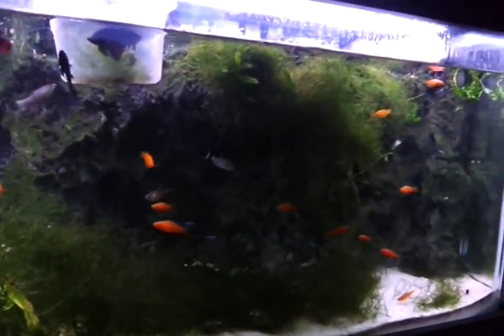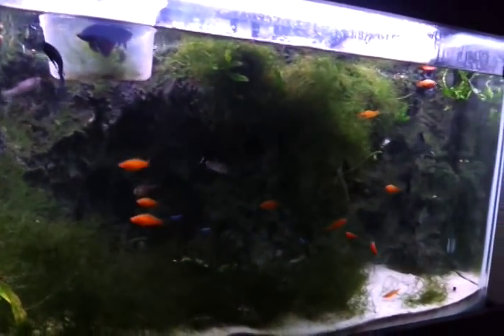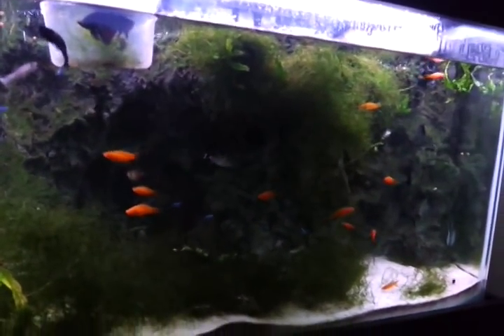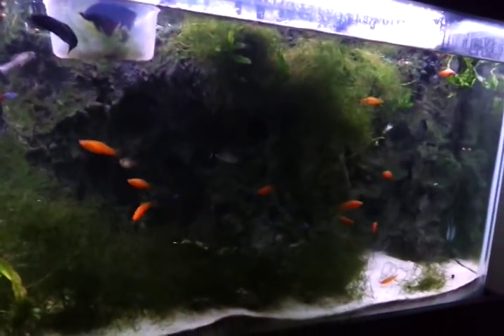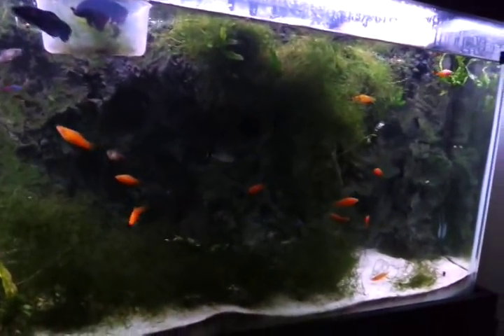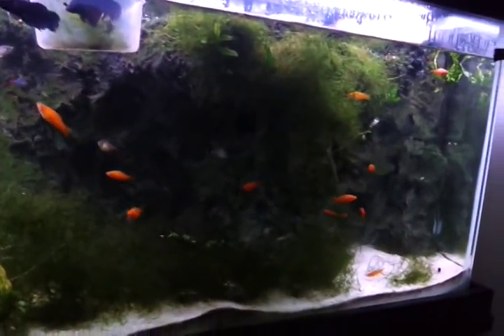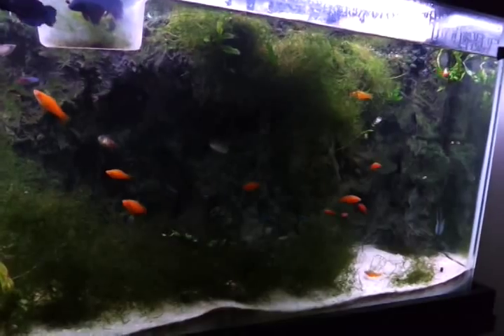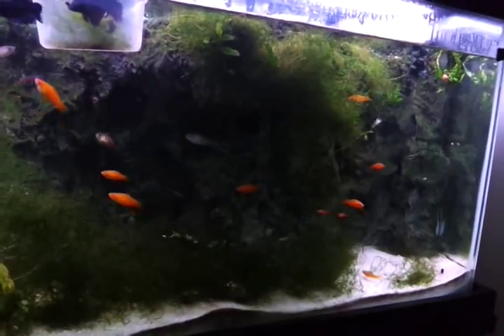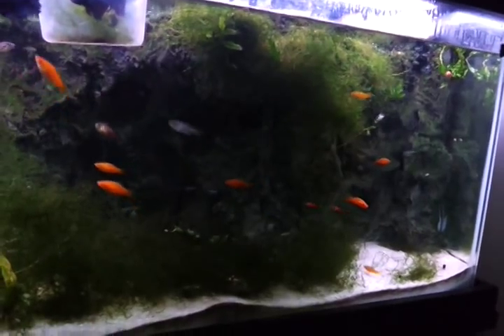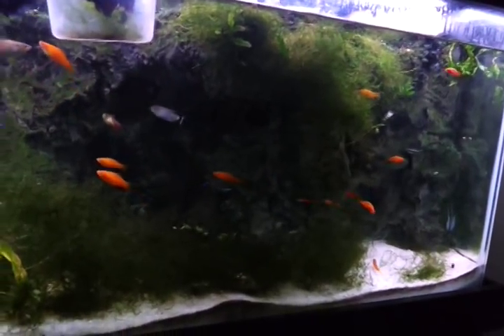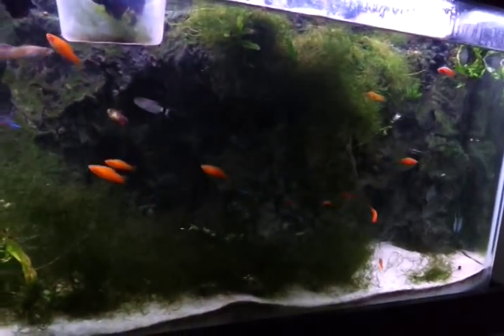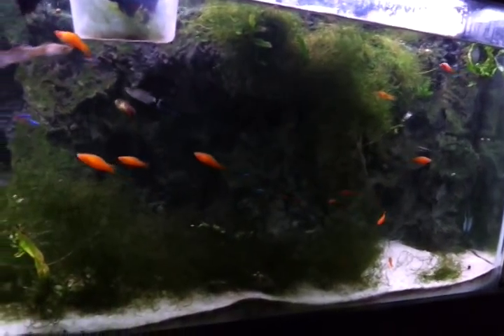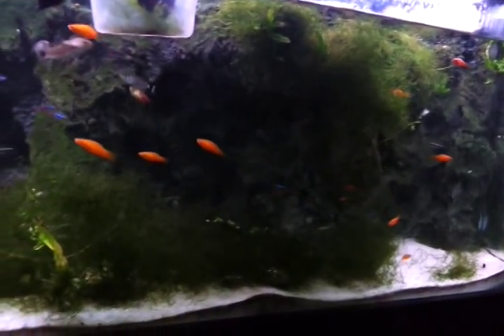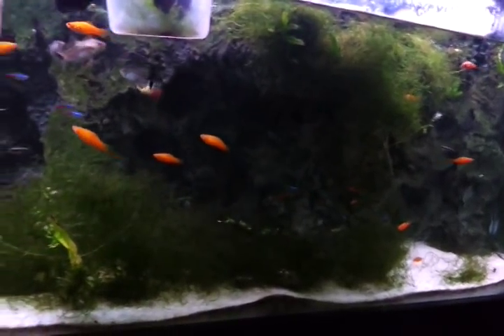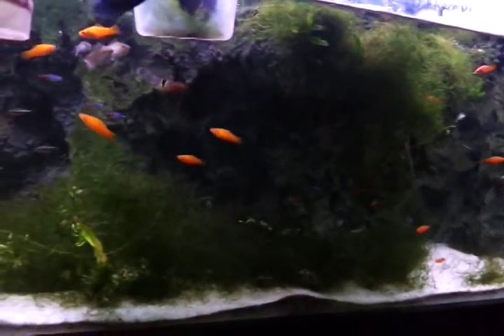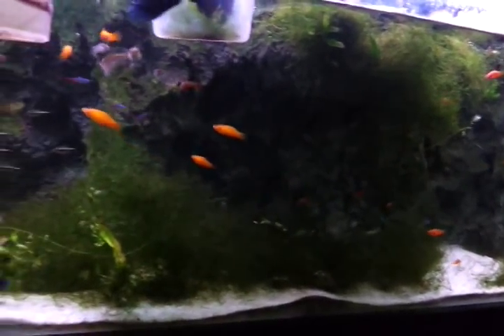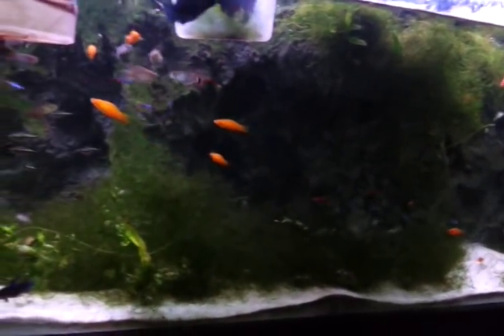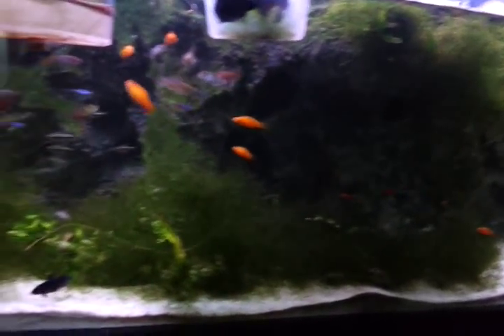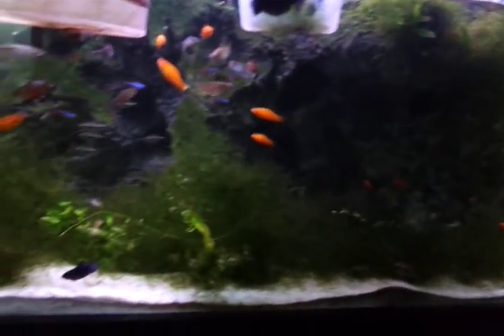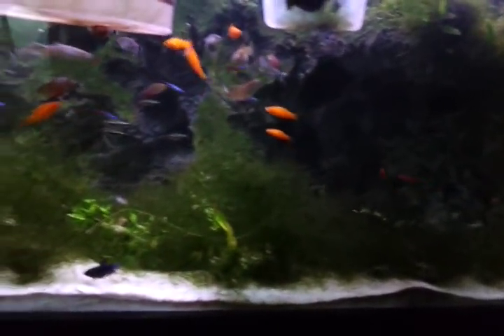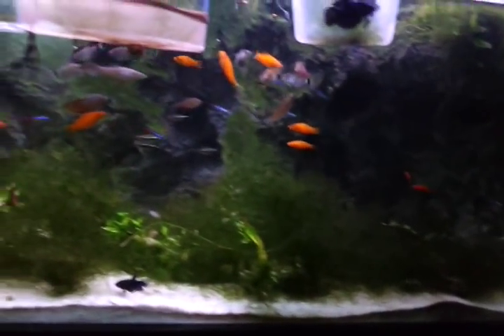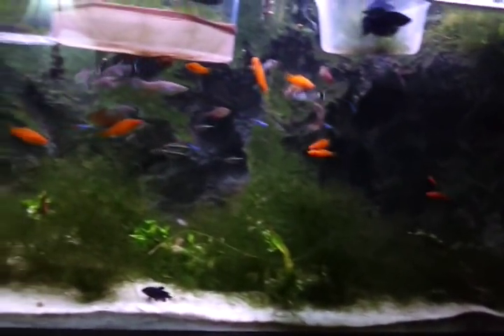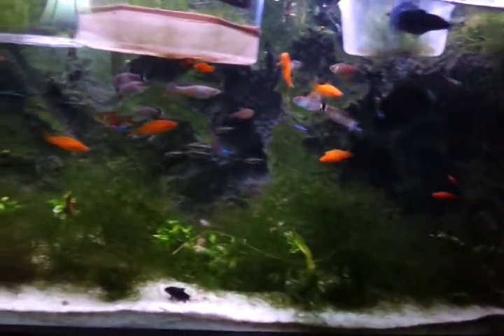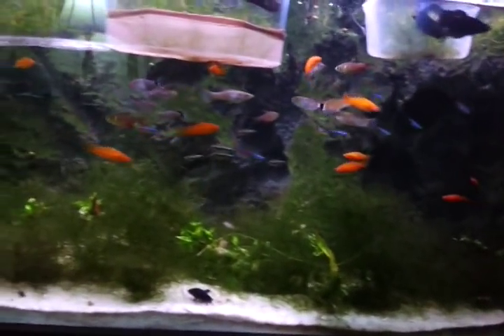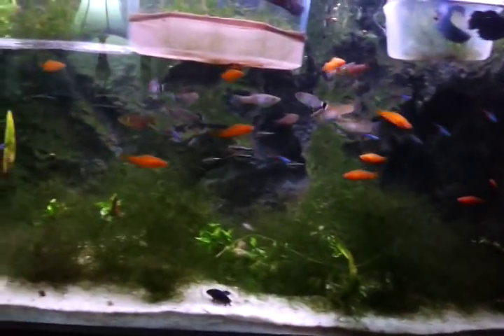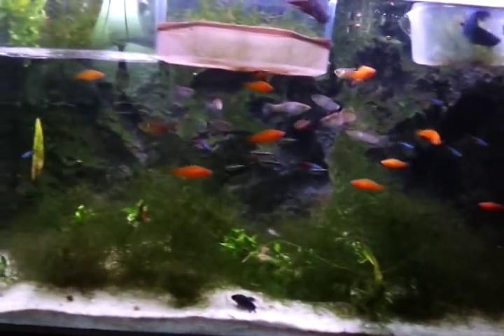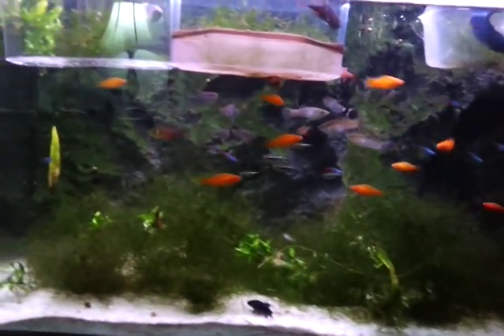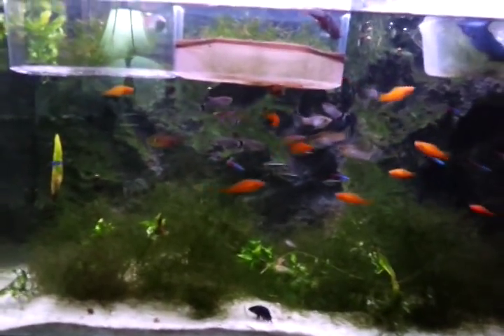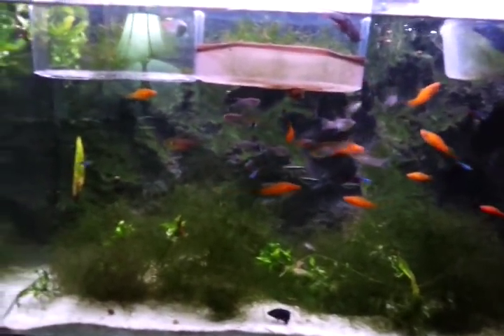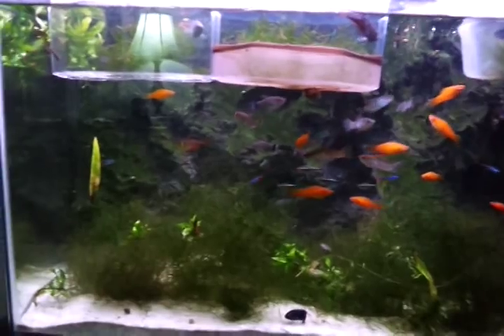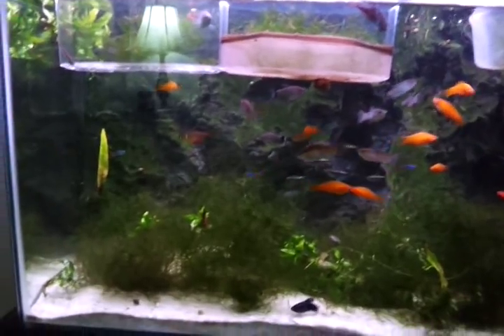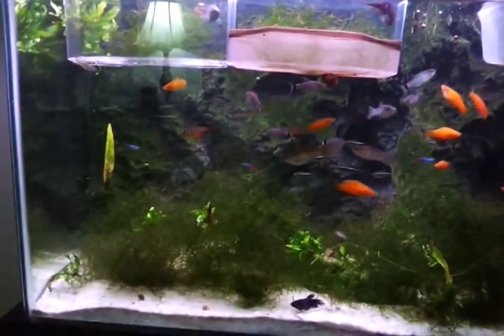That's the fish tank. Probably after I move the hatchling tank, I'll move this tank.